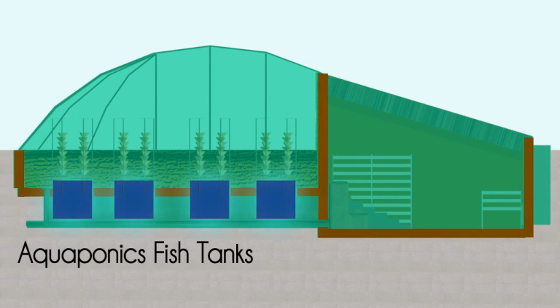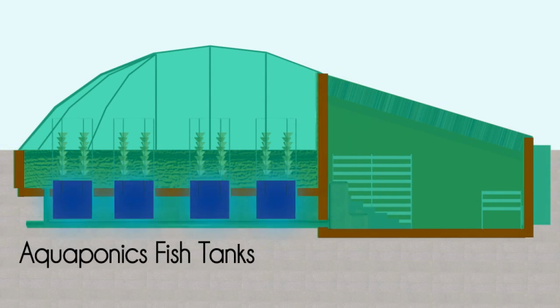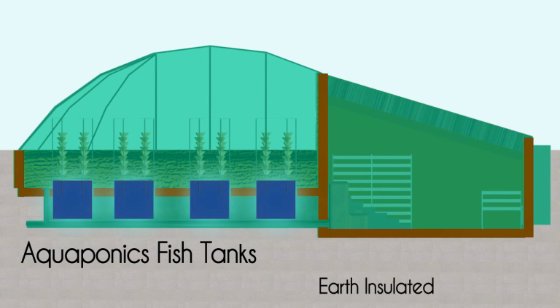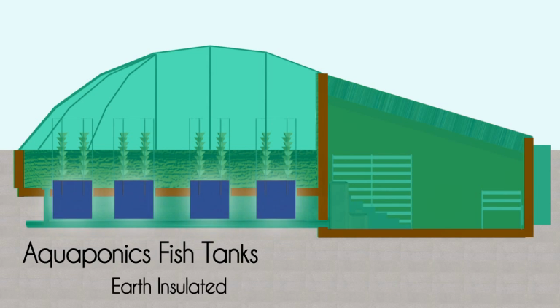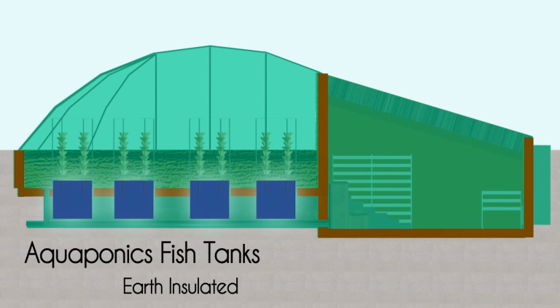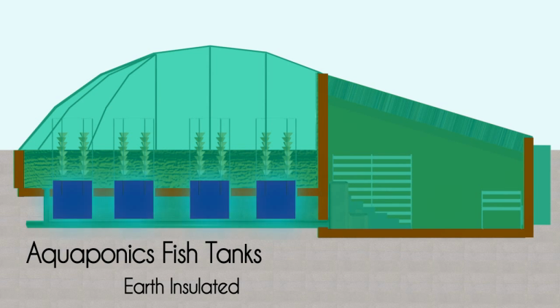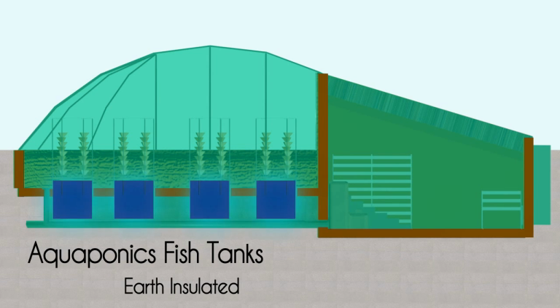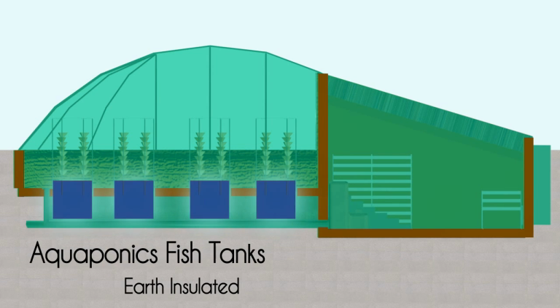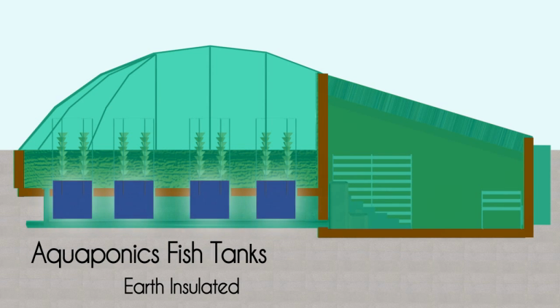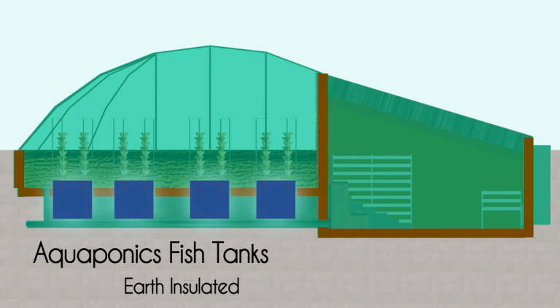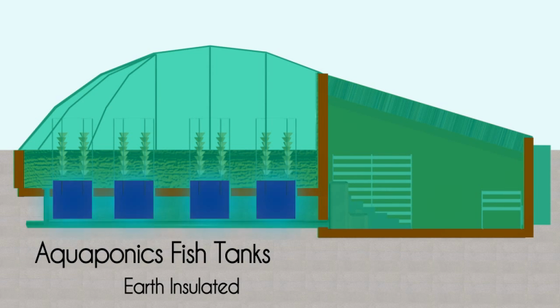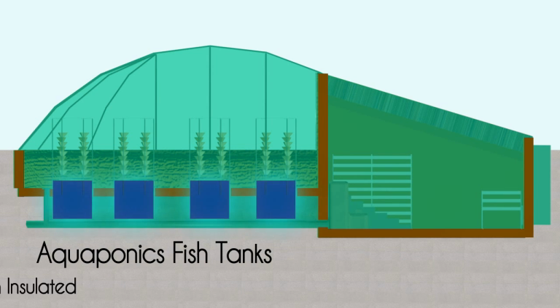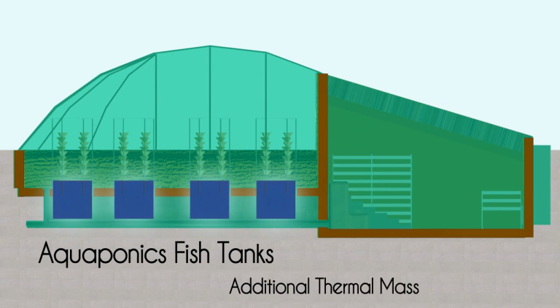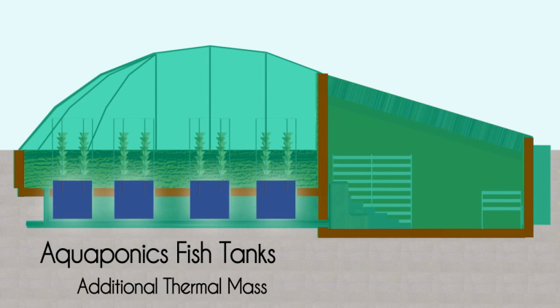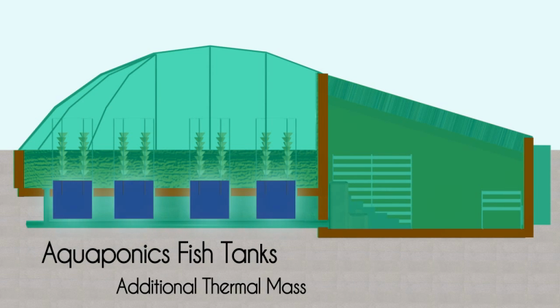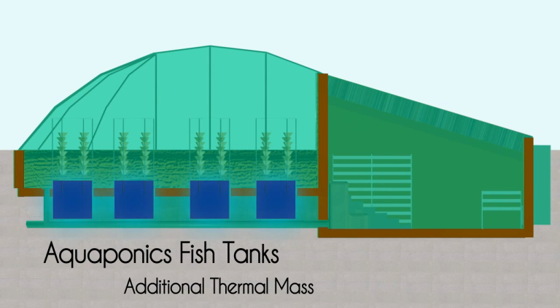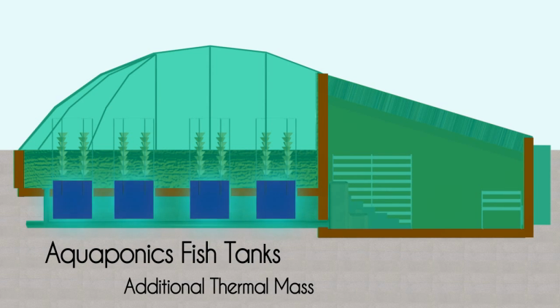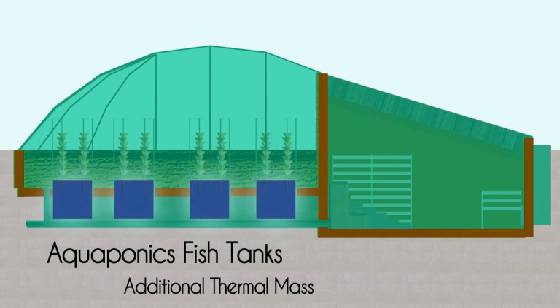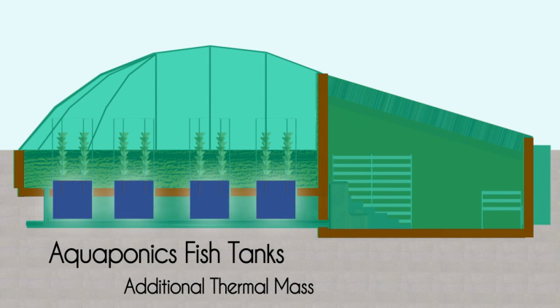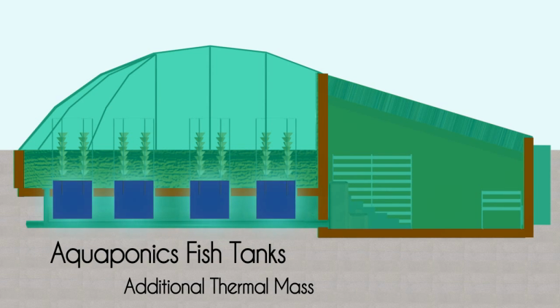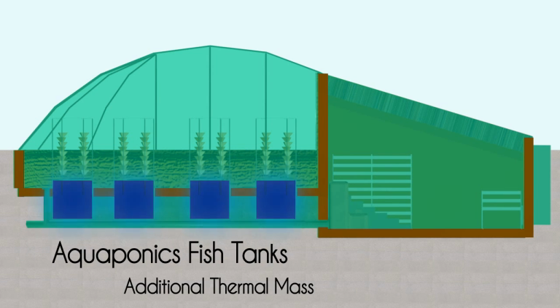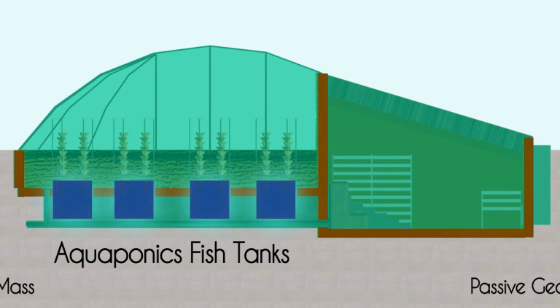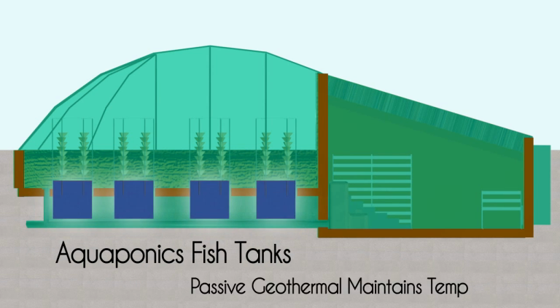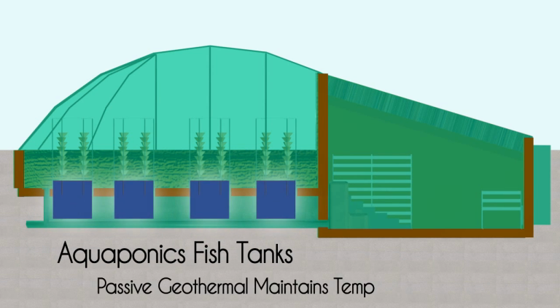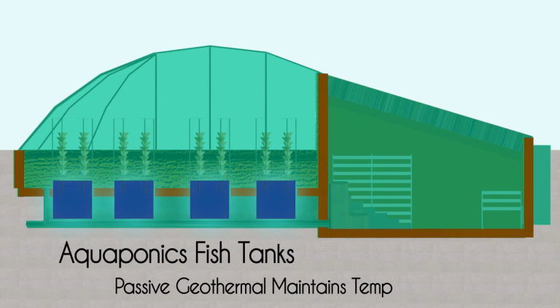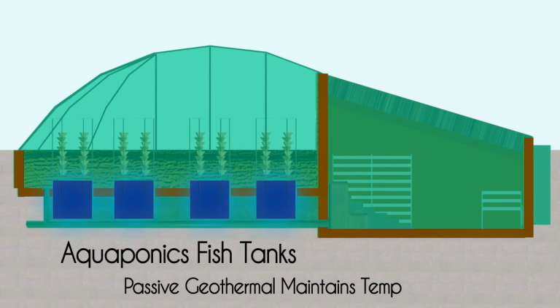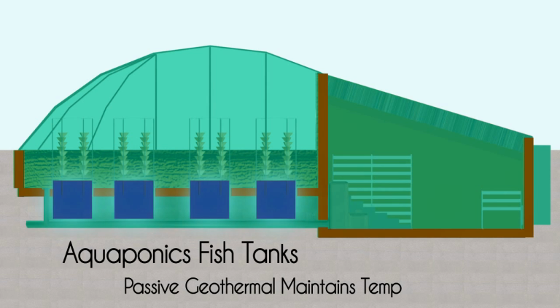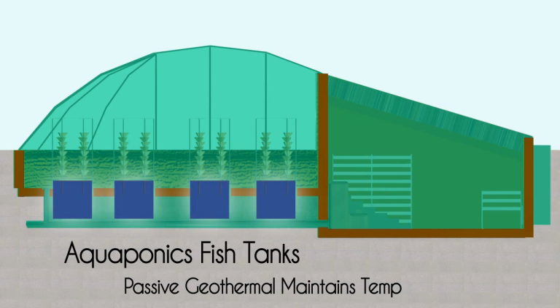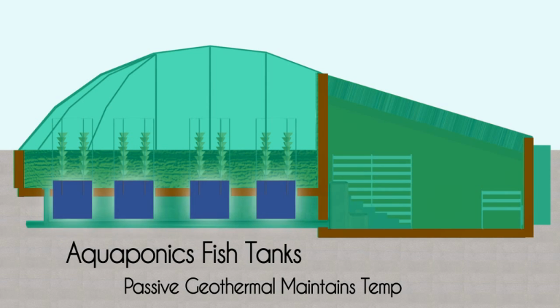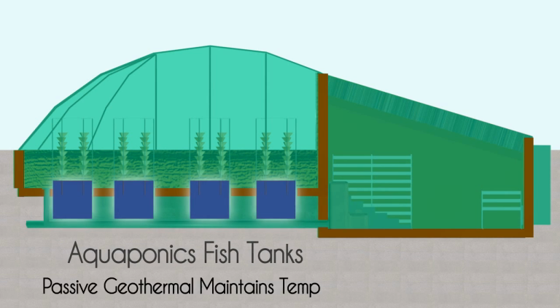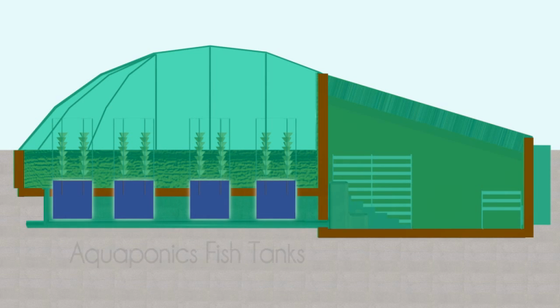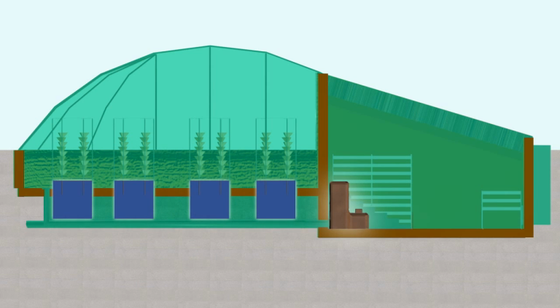The fish tanks are buried in the ground as well. Water is another natural thermal mass and the passive geothermal helps maintain temperature in the water.